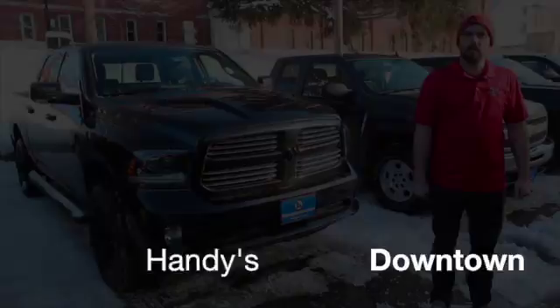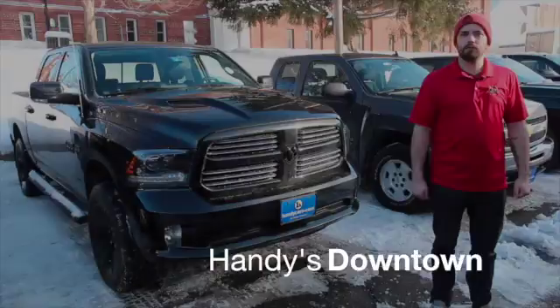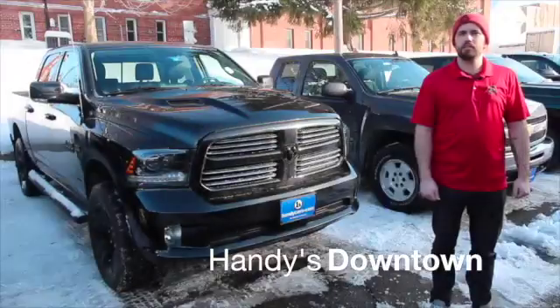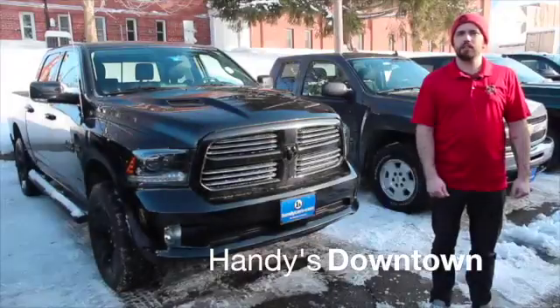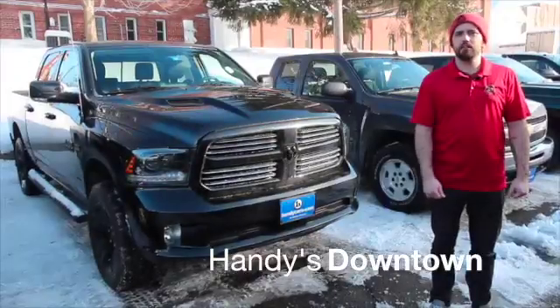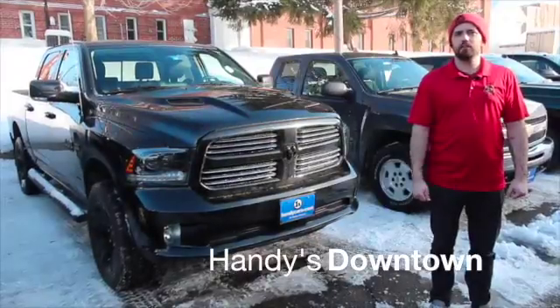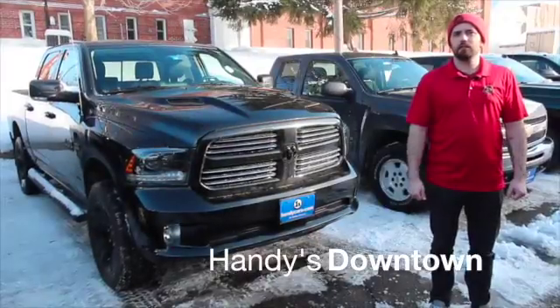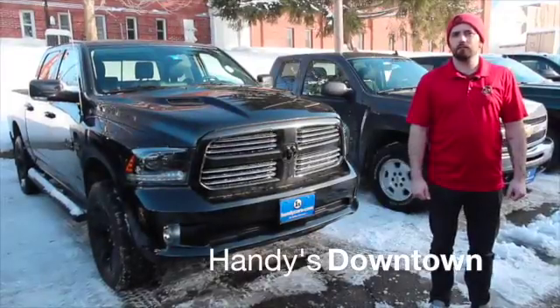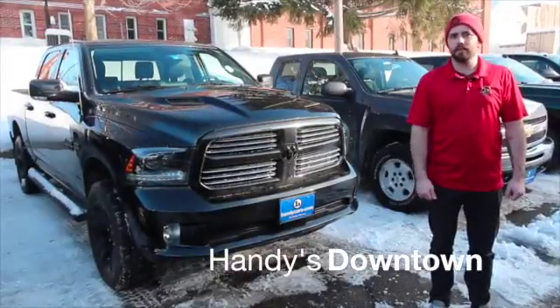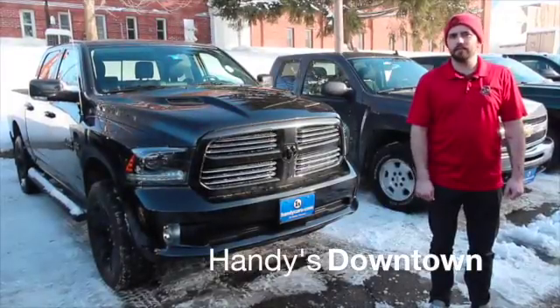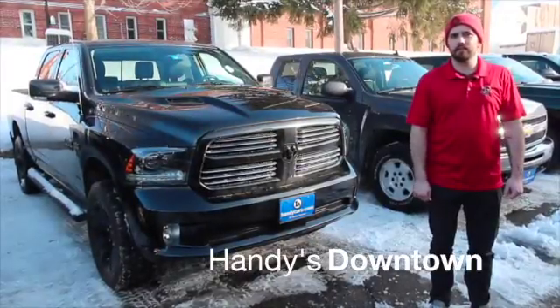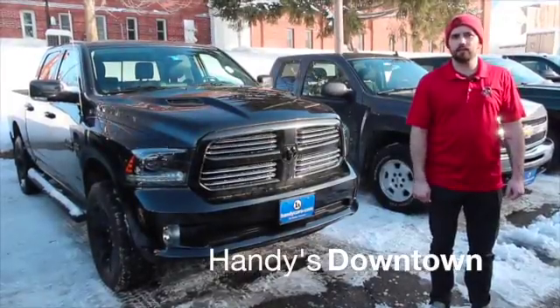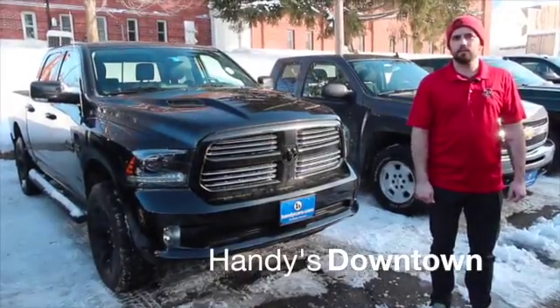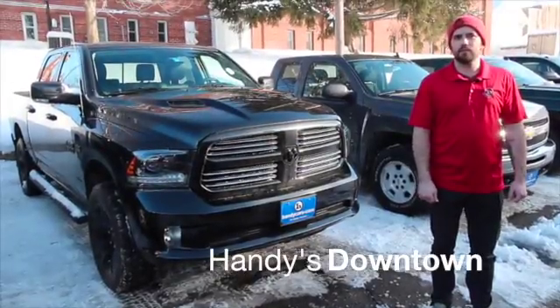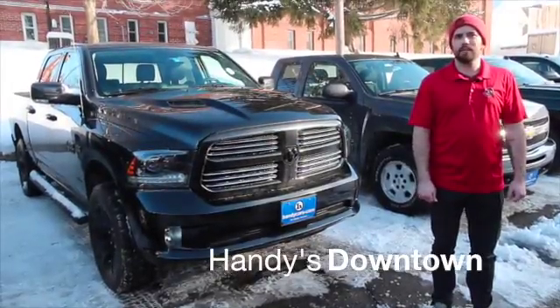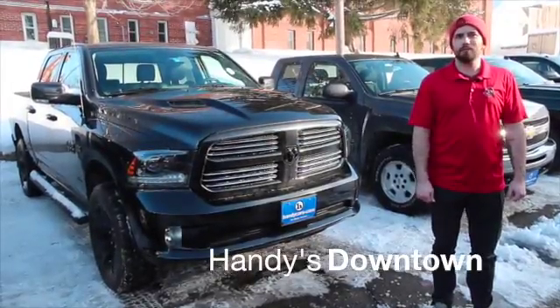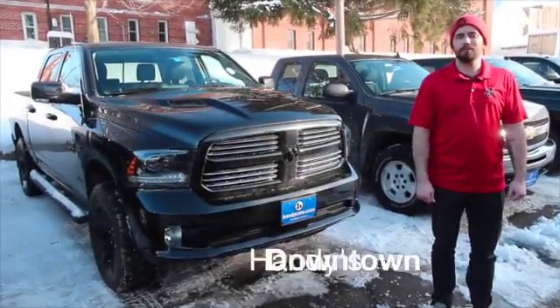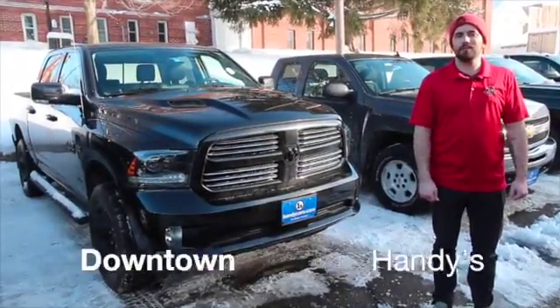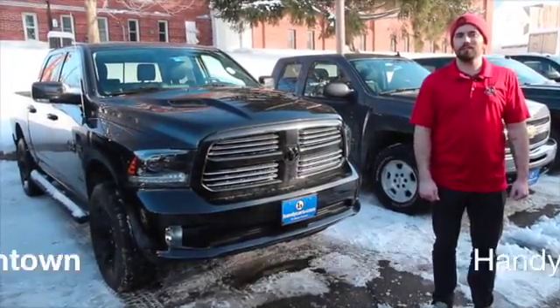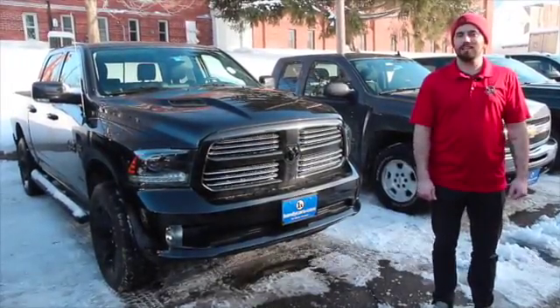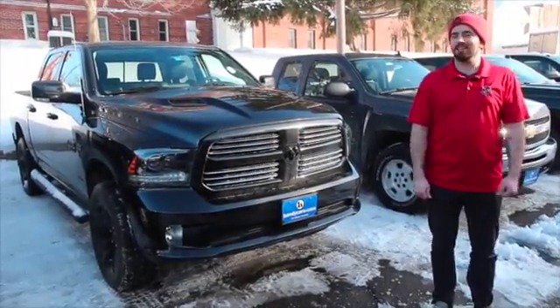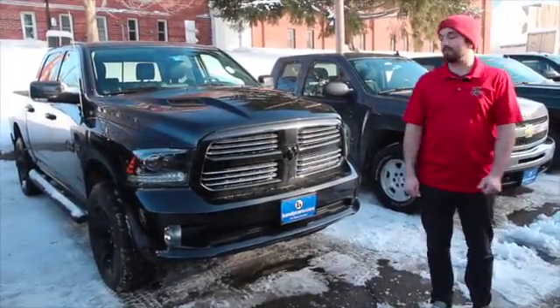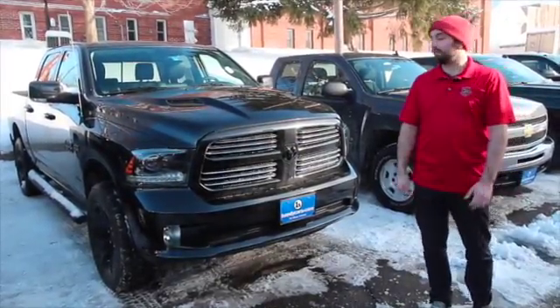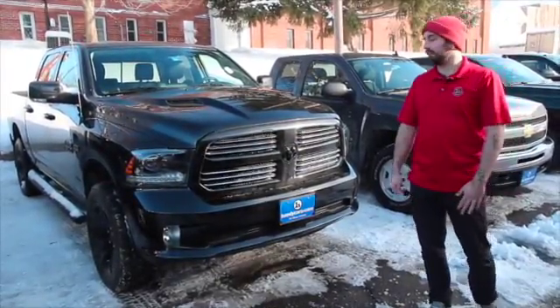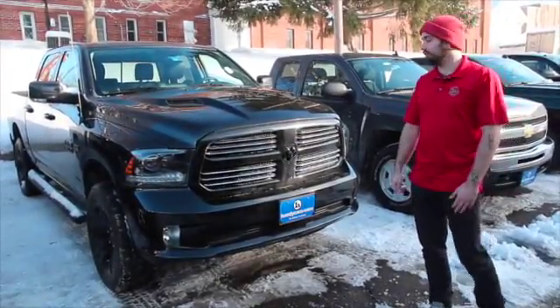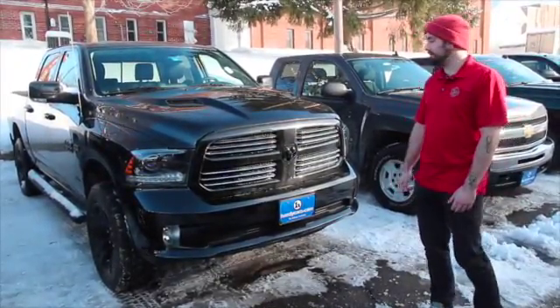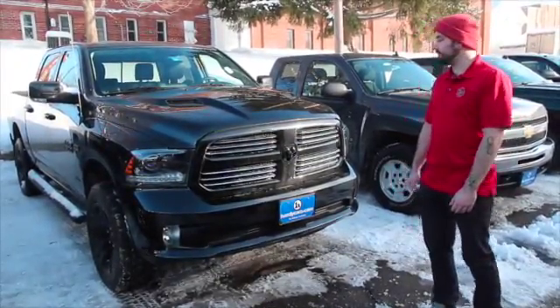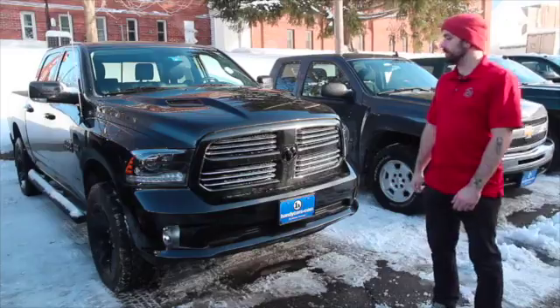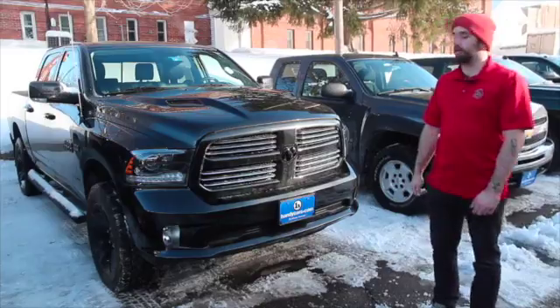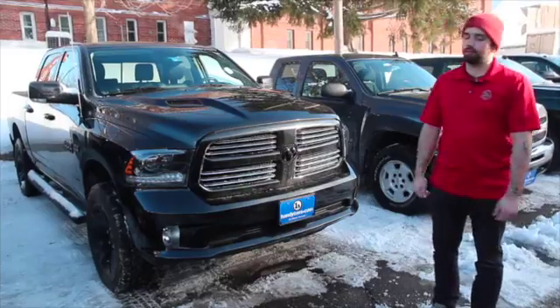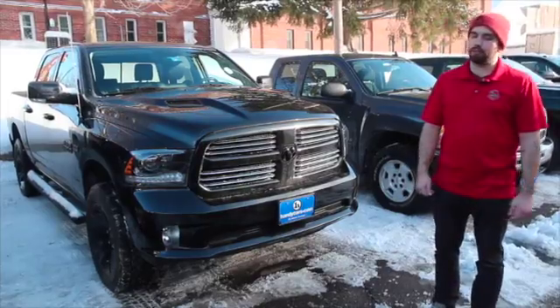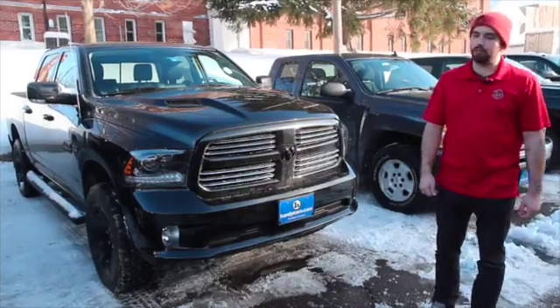Hey, Feliciano. Nick from Handy's Downtown. Just wanted to give you a quick look at this '15 Ram Sport that we have down here.